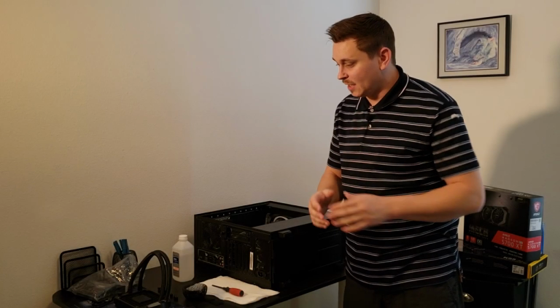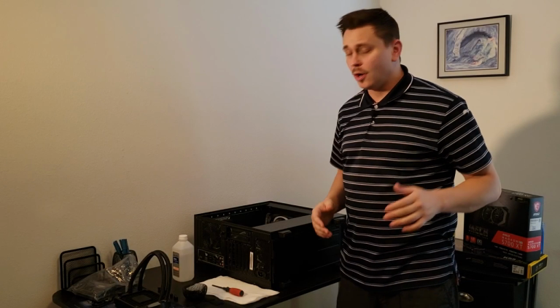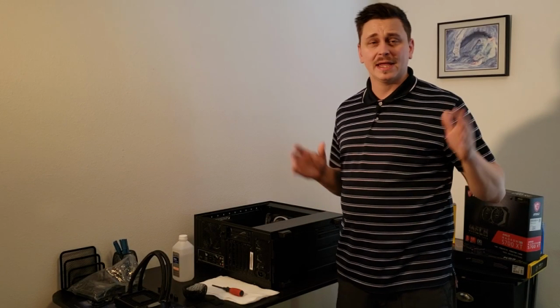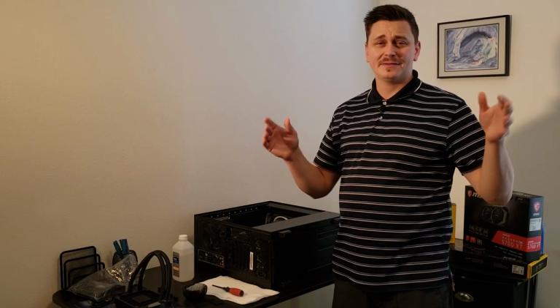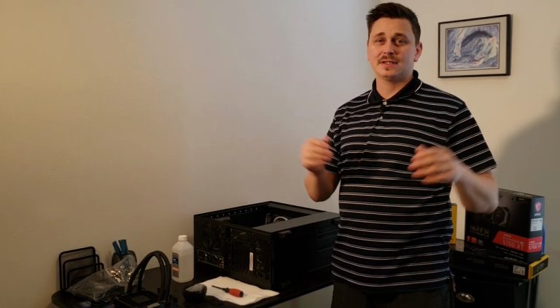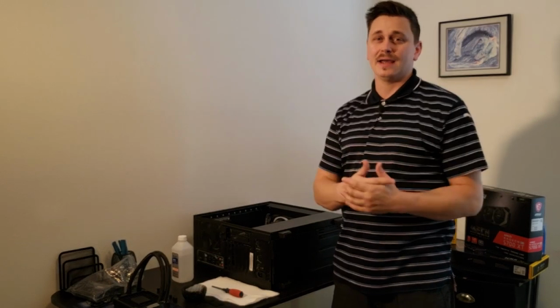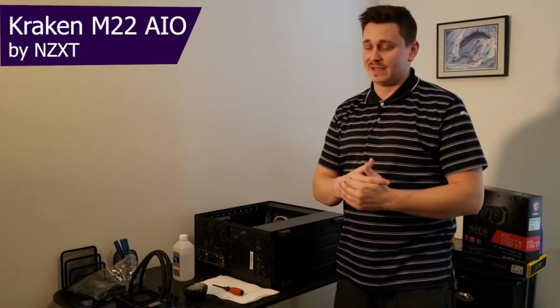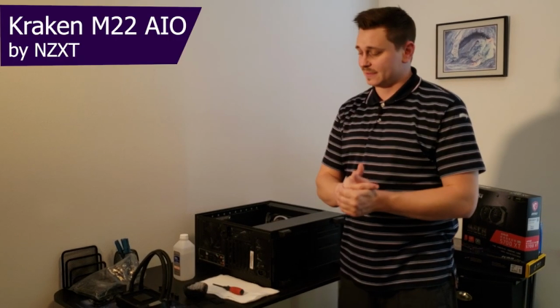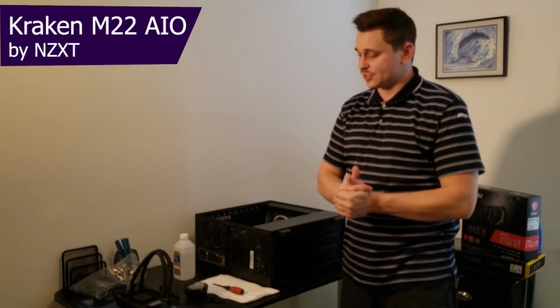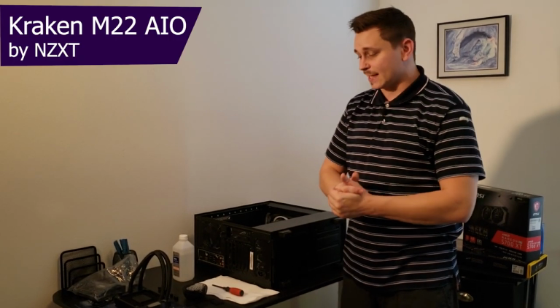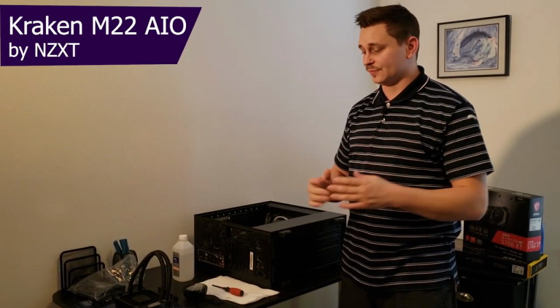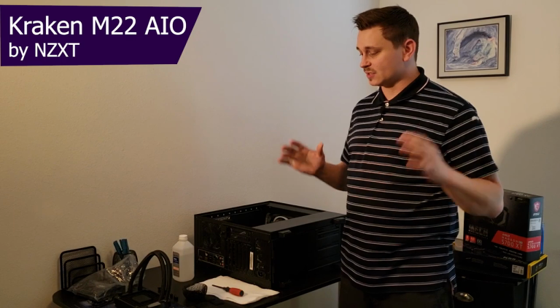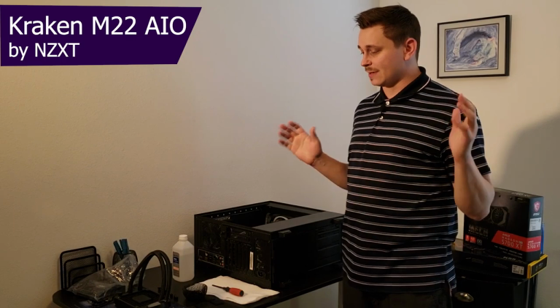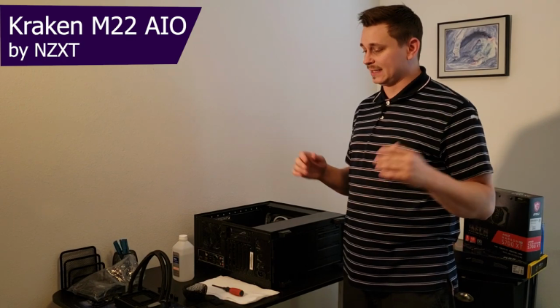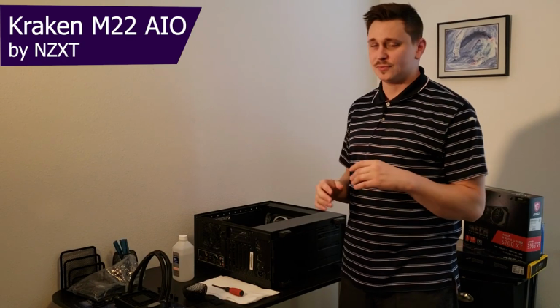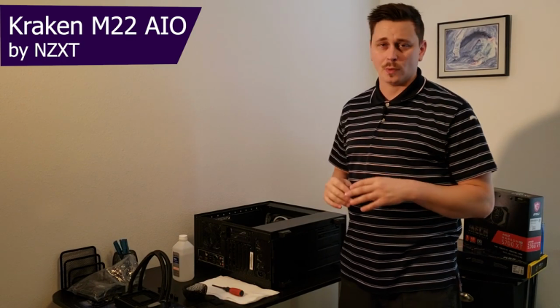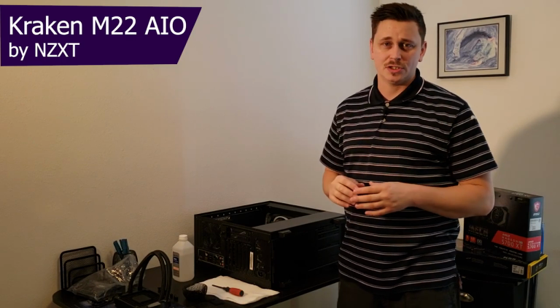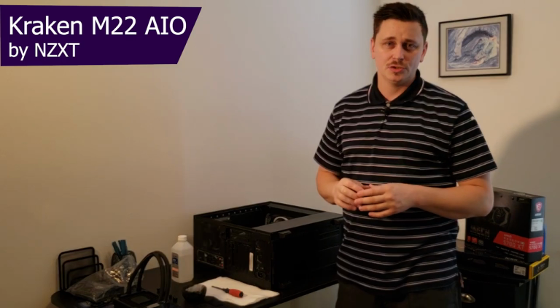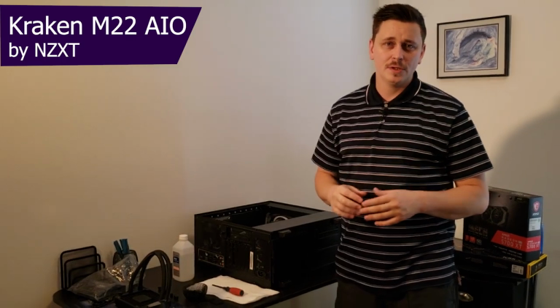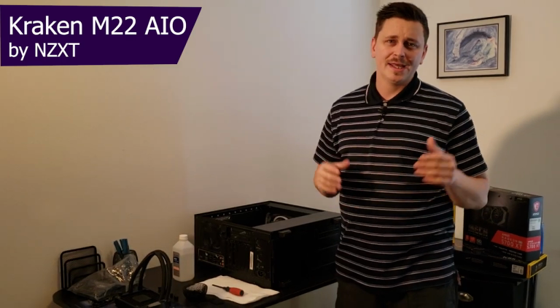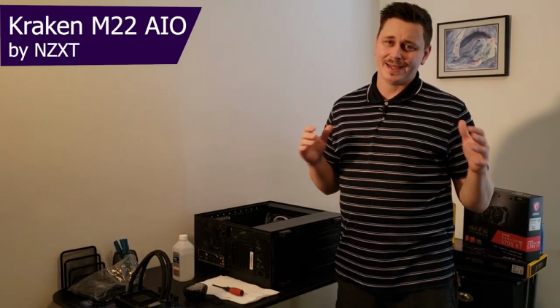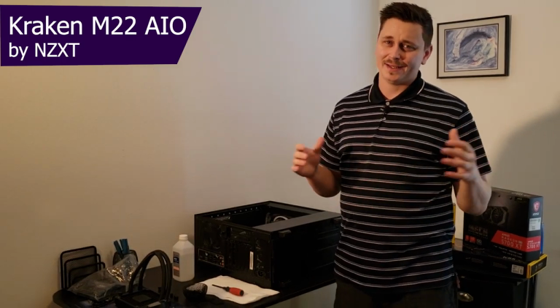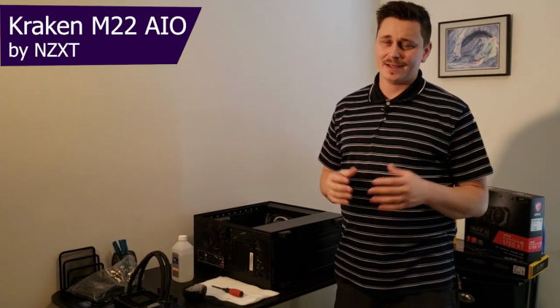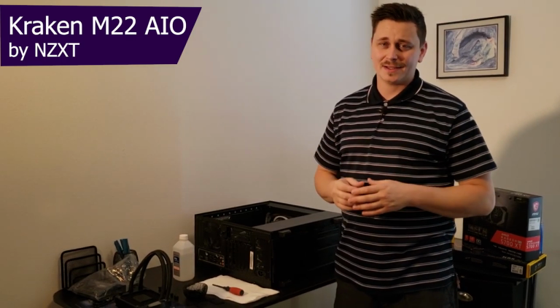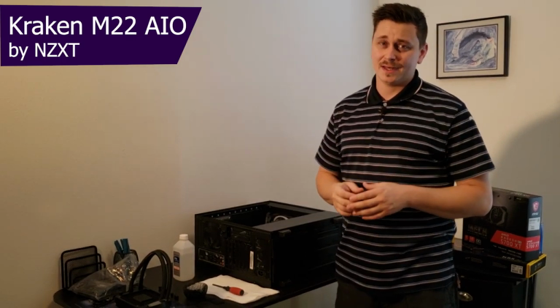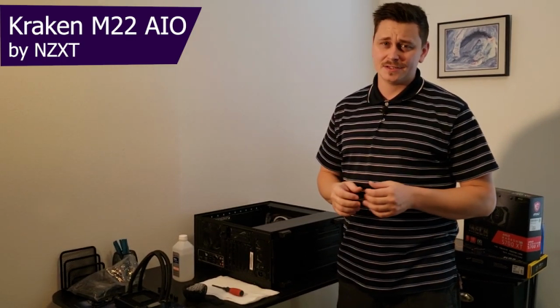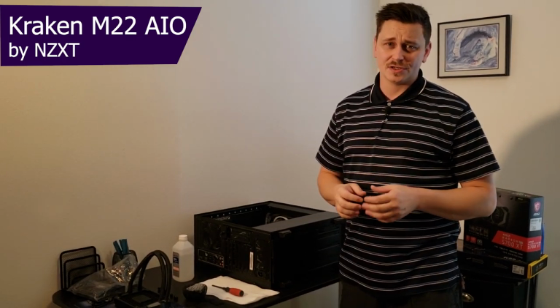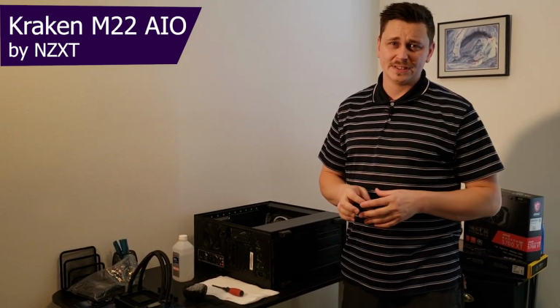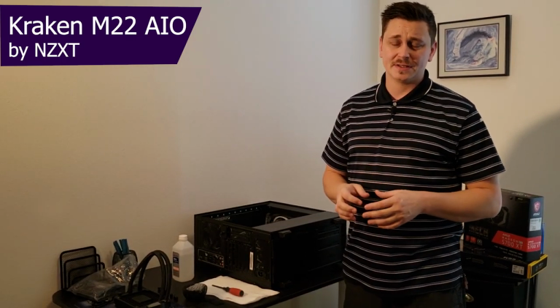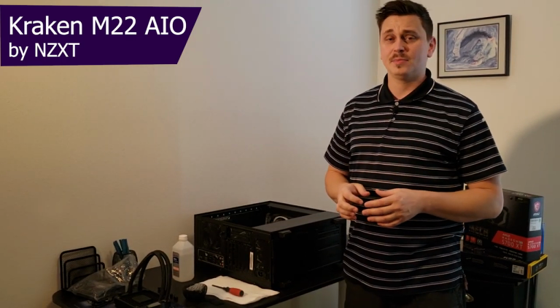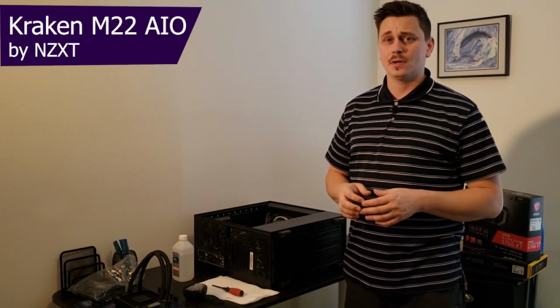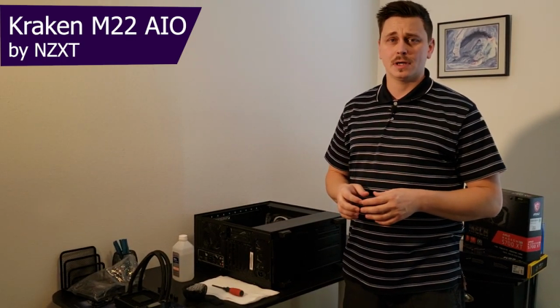Let's dive in. Let's check out this Kraken M22 and get it installed into the computer here.